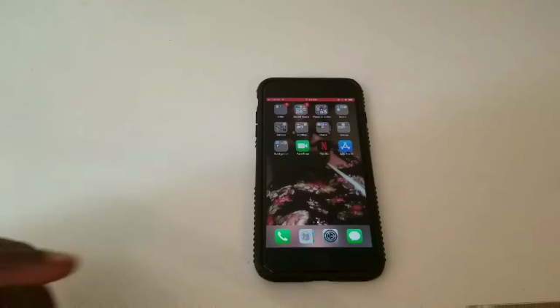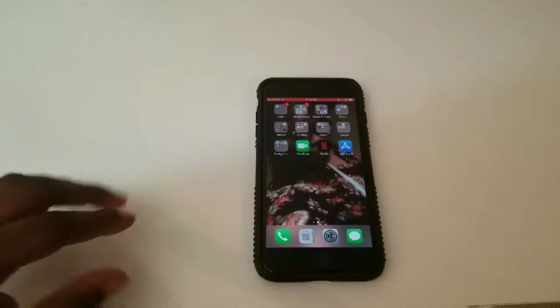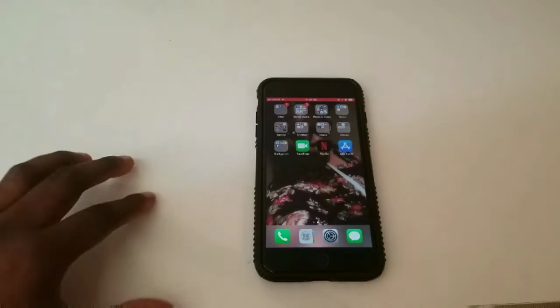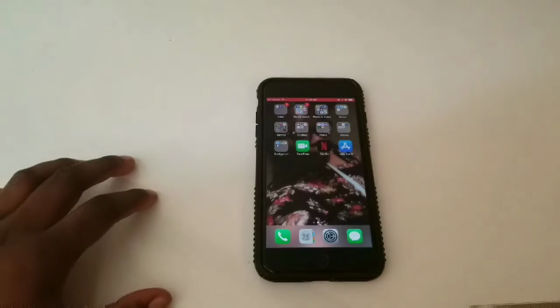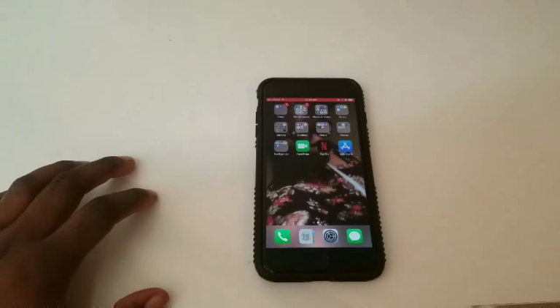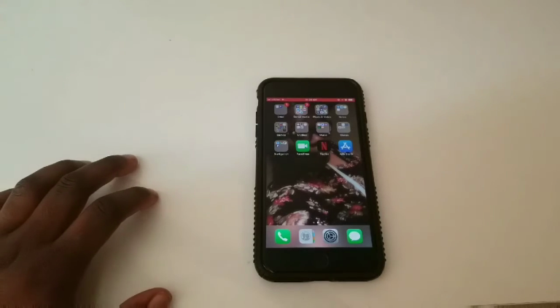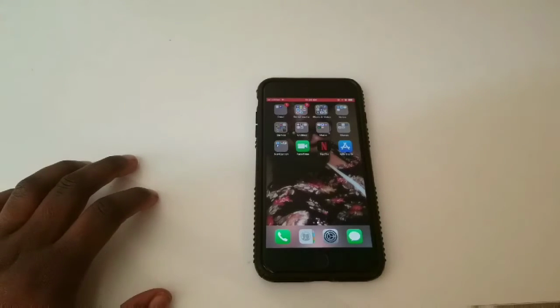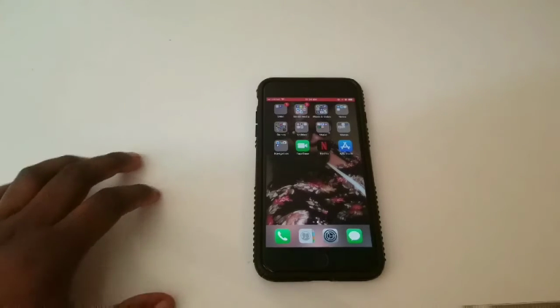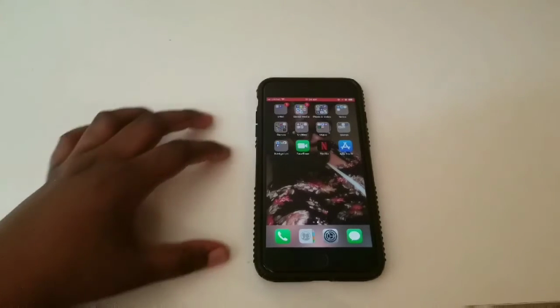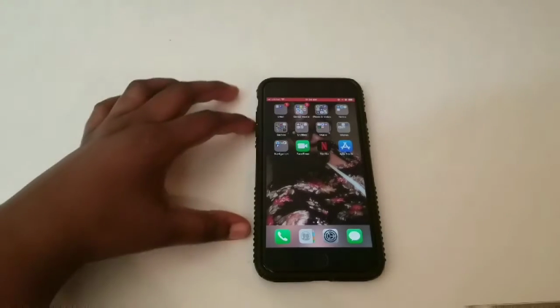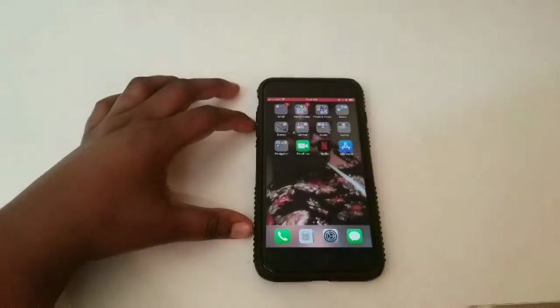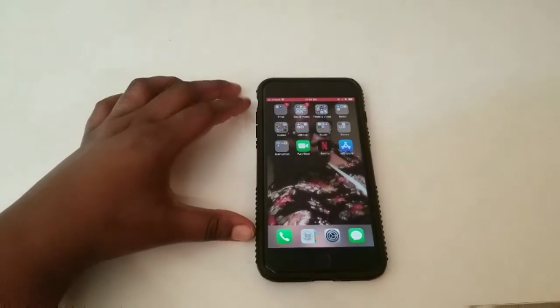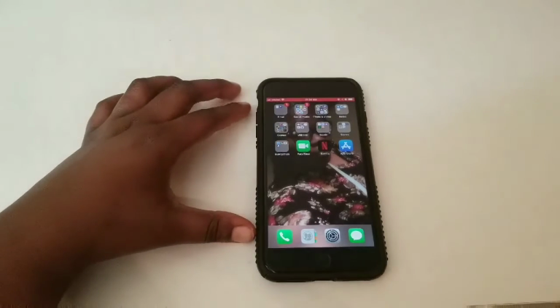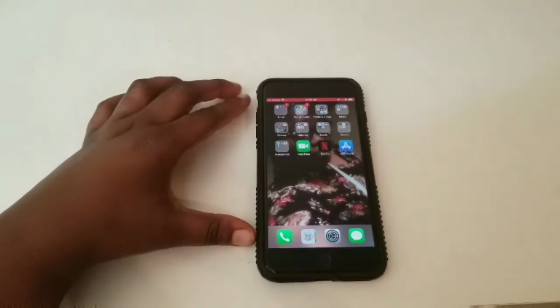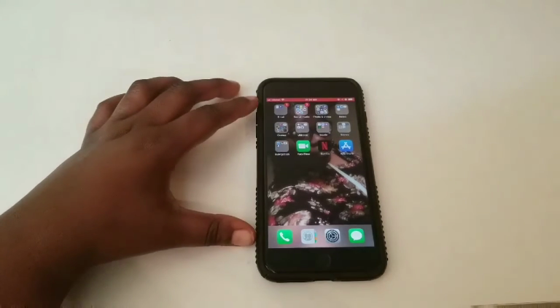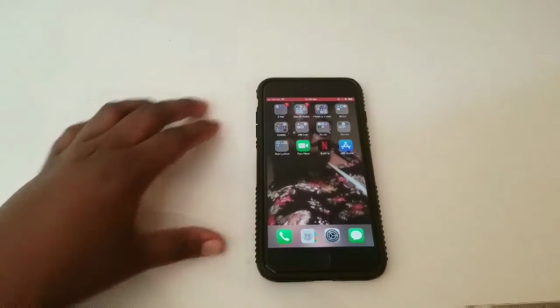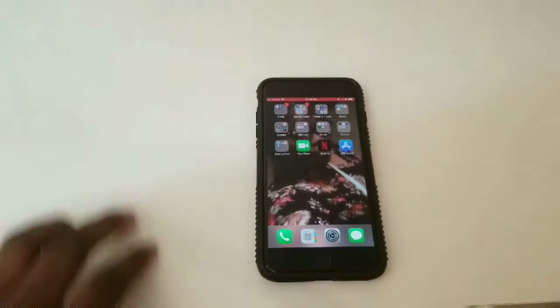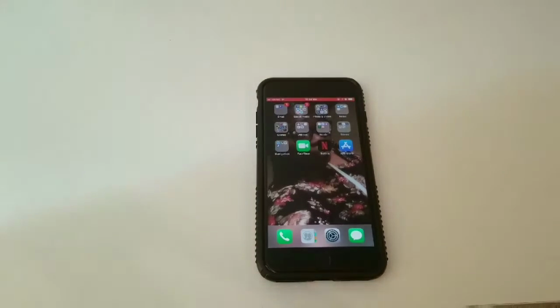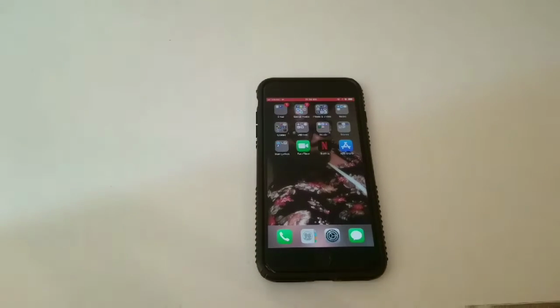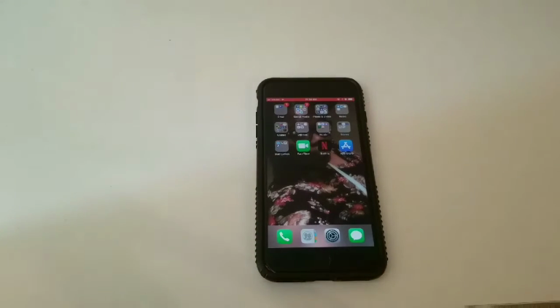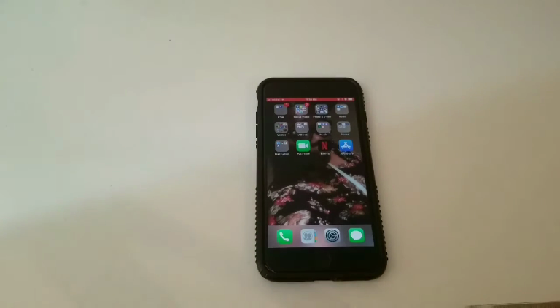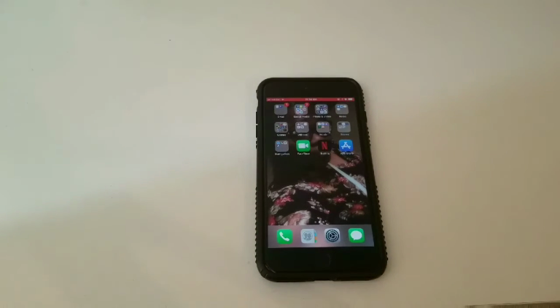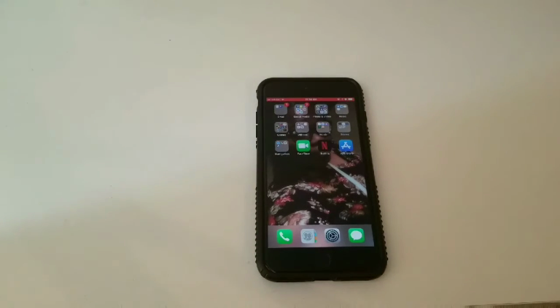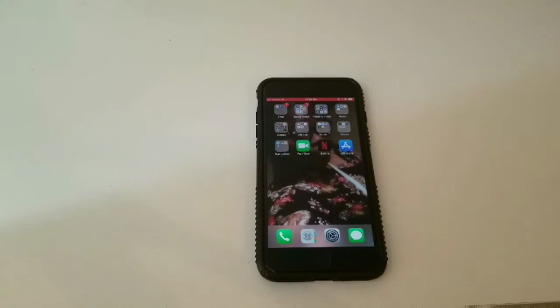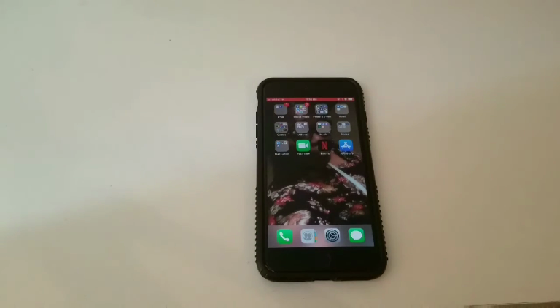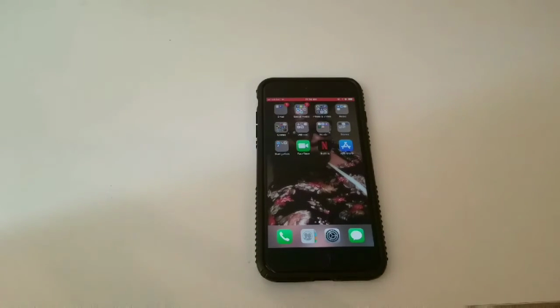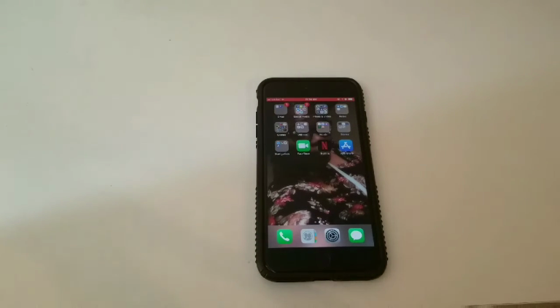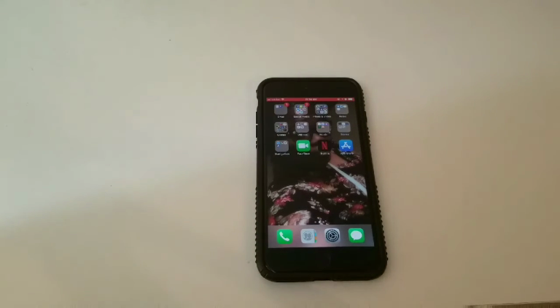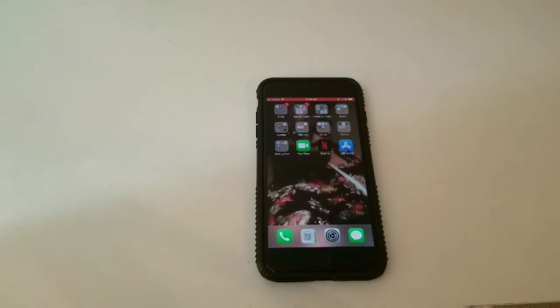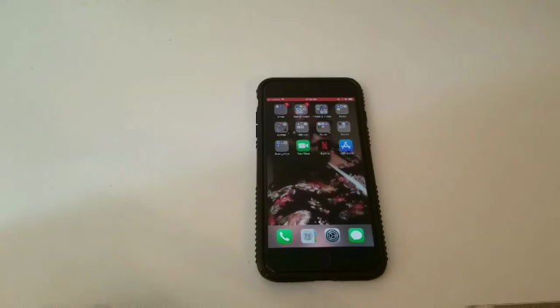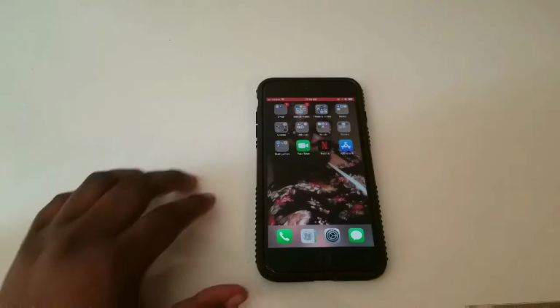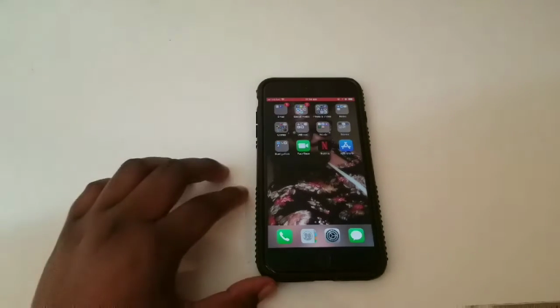Hi guys, today I'm going to do a 'What's on my iPhone 7 Plus' video, so let's get started.